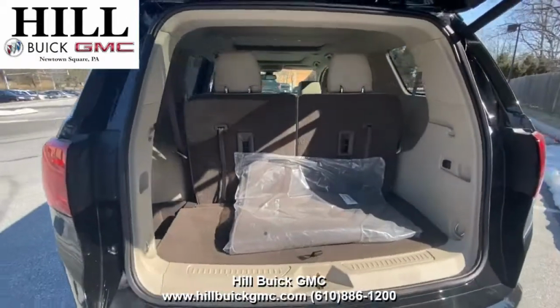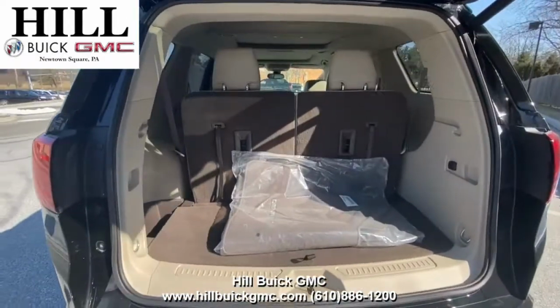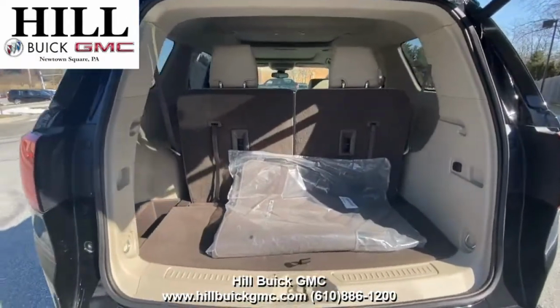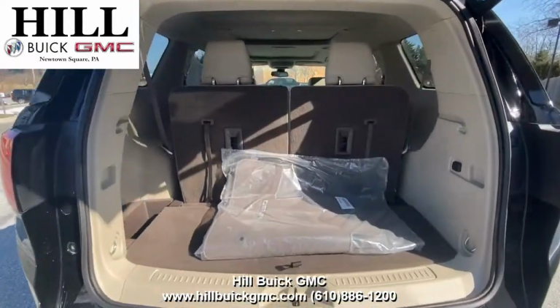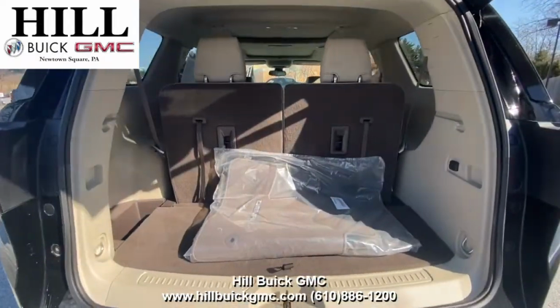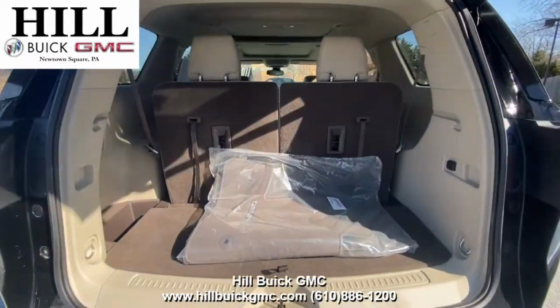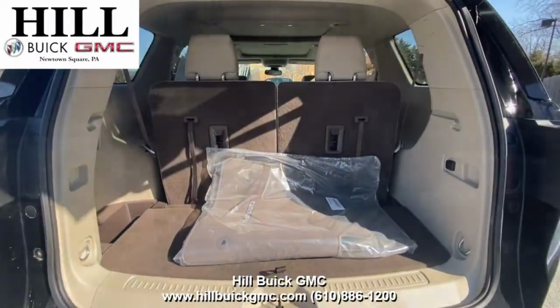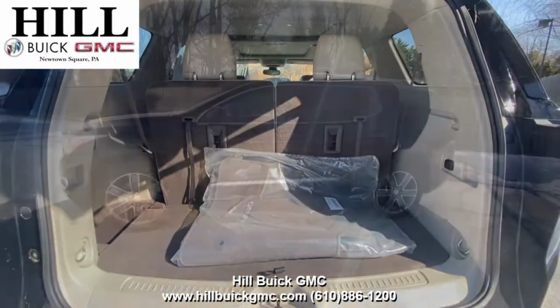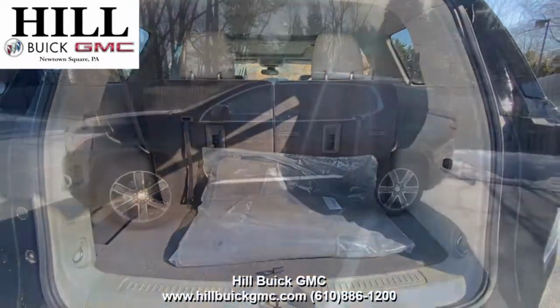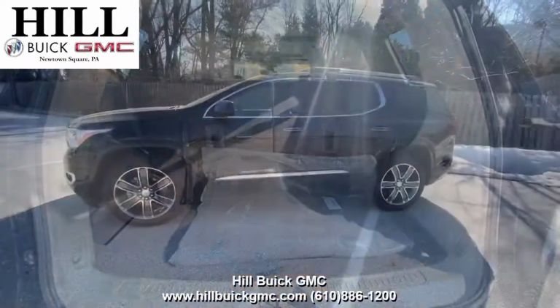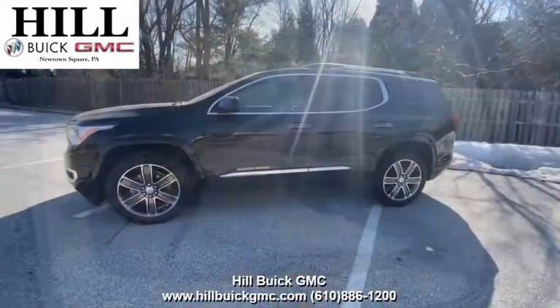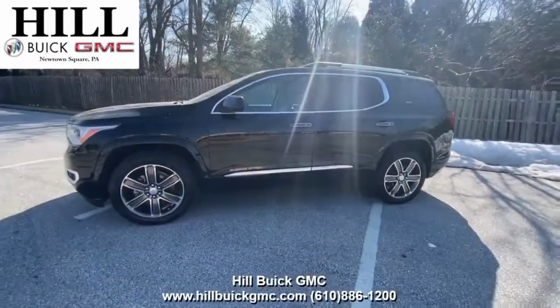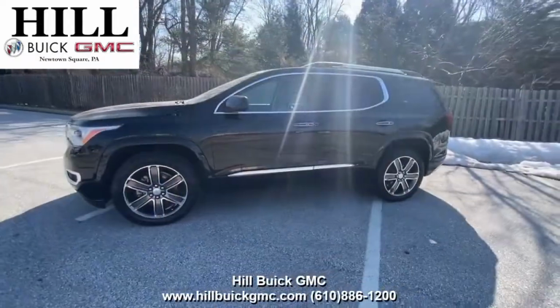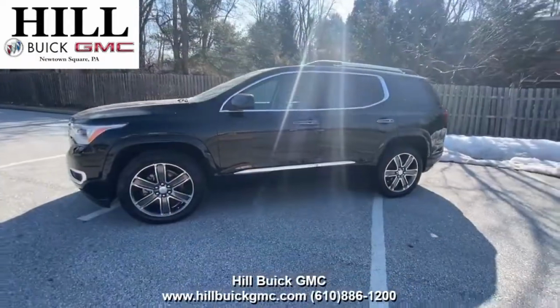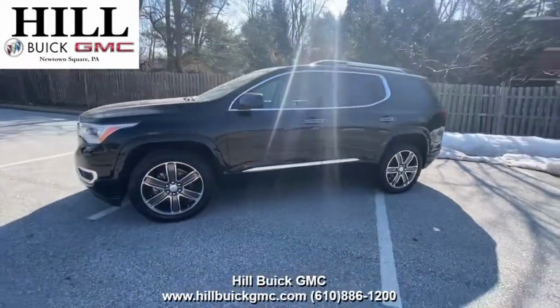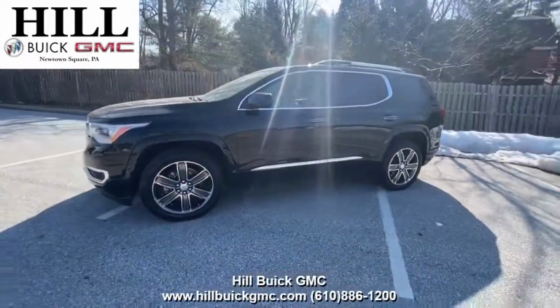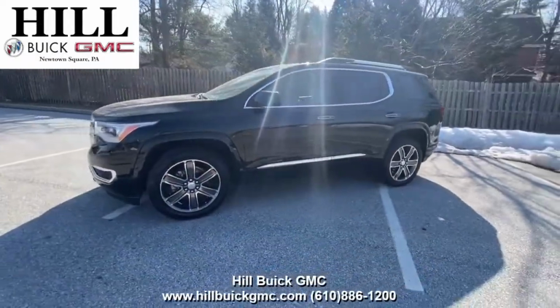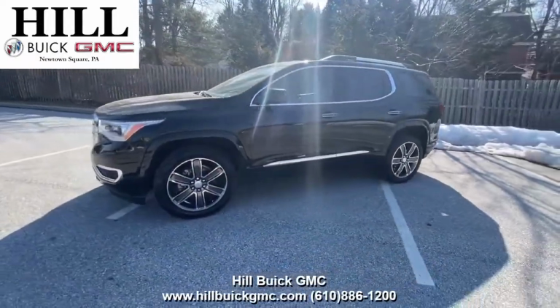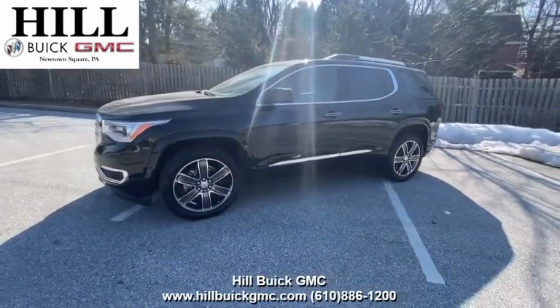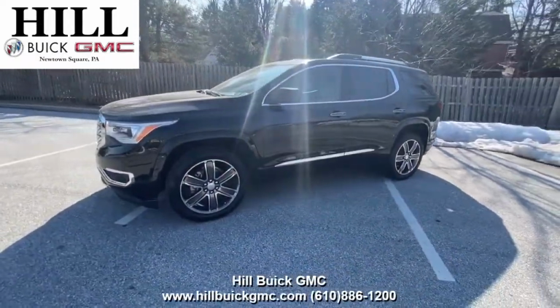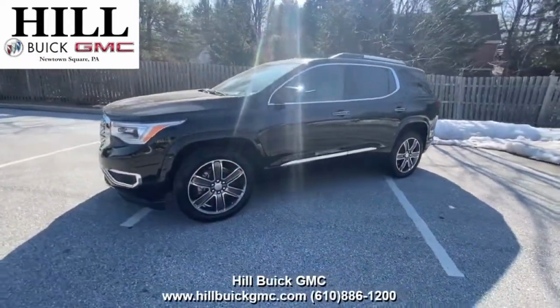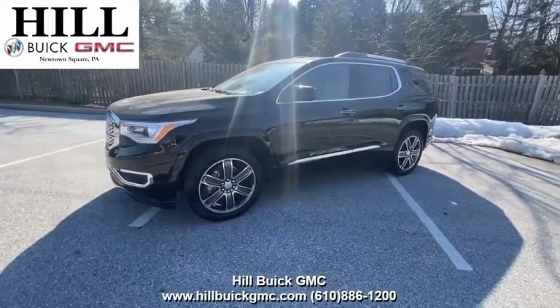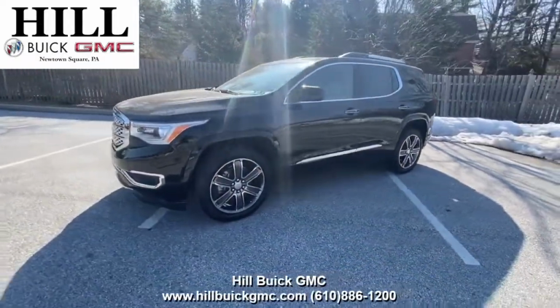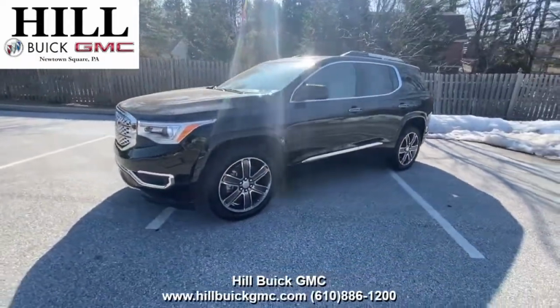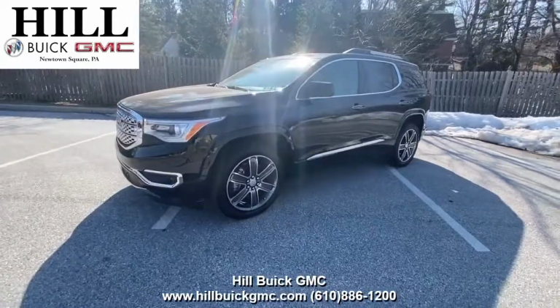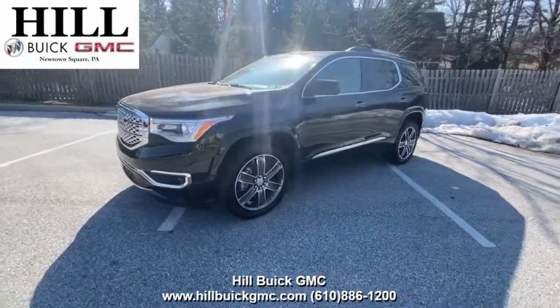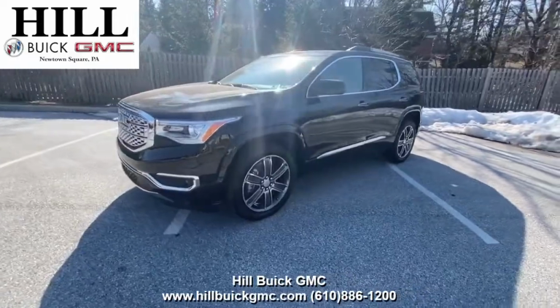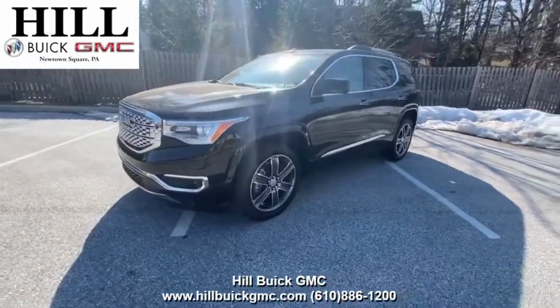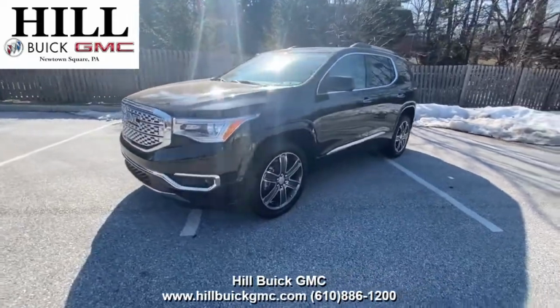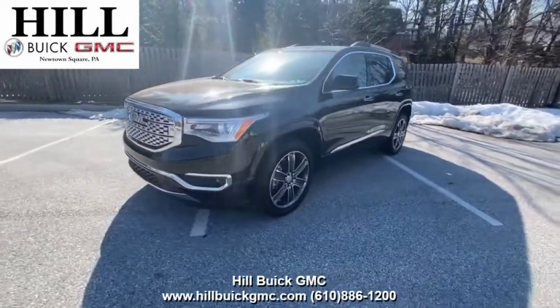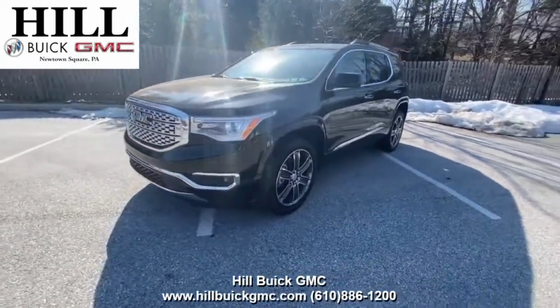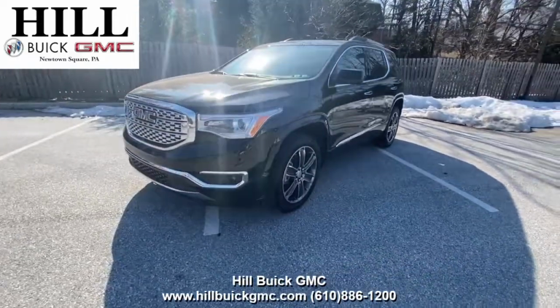For more information on this car, come in and take a look or give us a call. Satisfaction is what we guarantee at Hill Buick GMC.